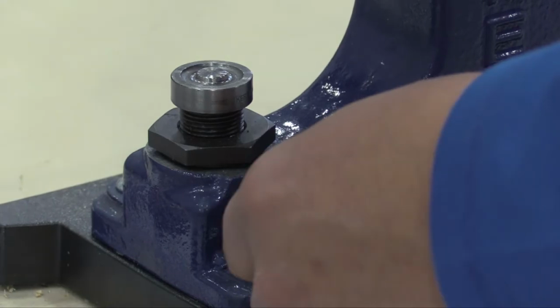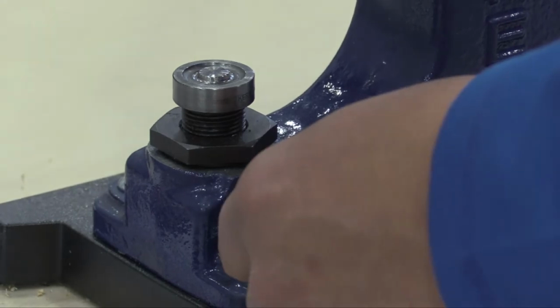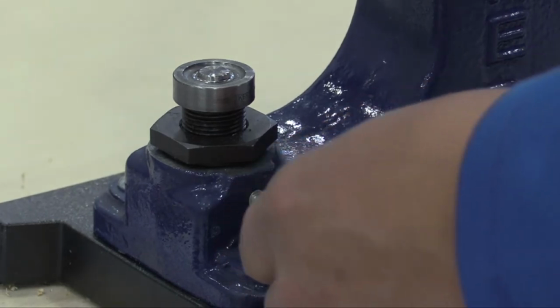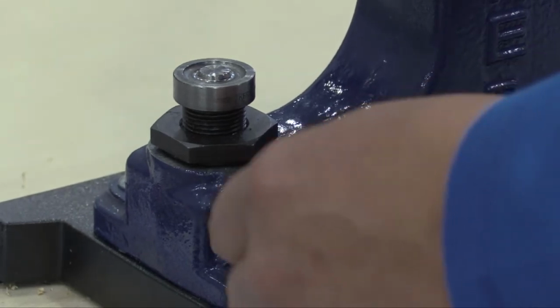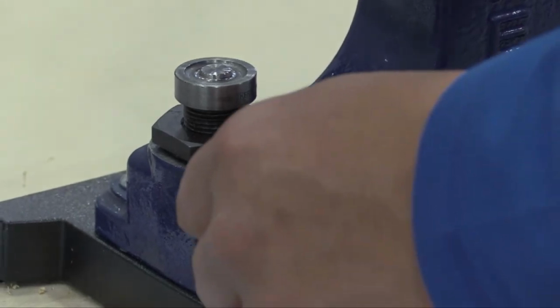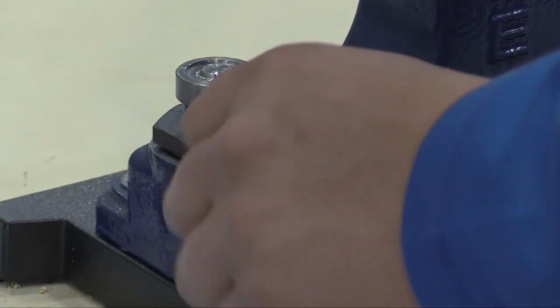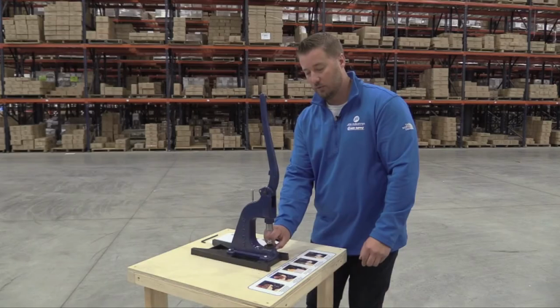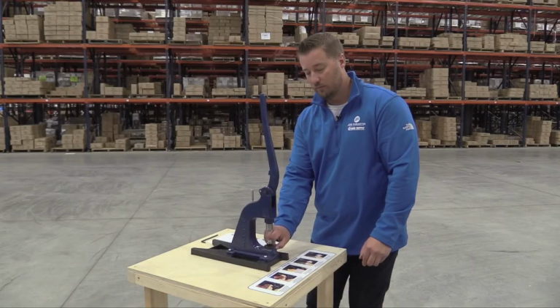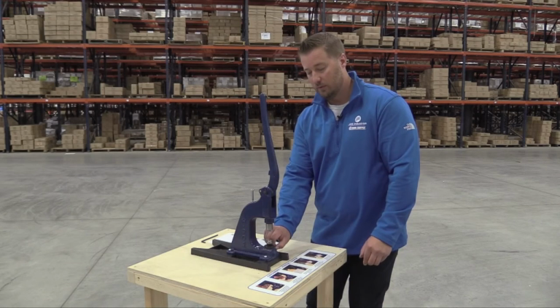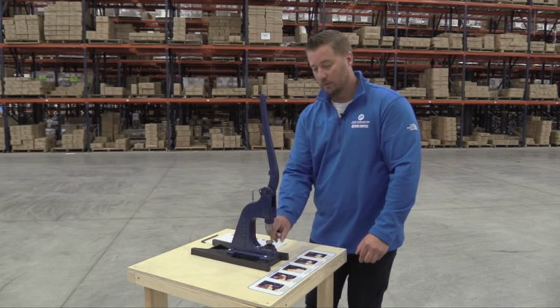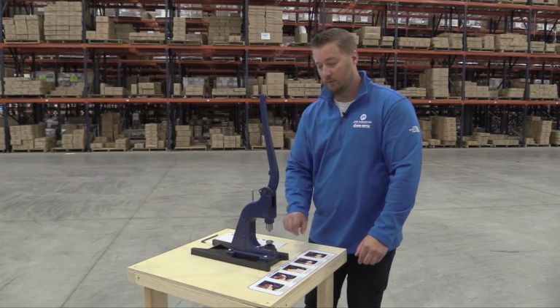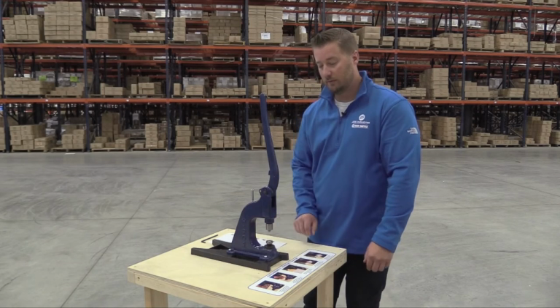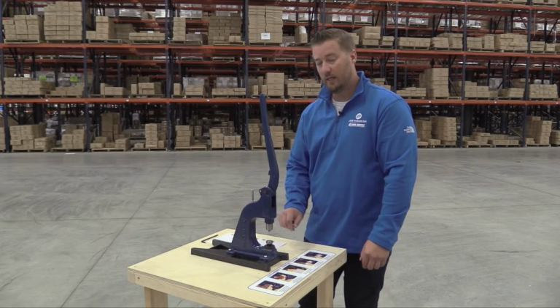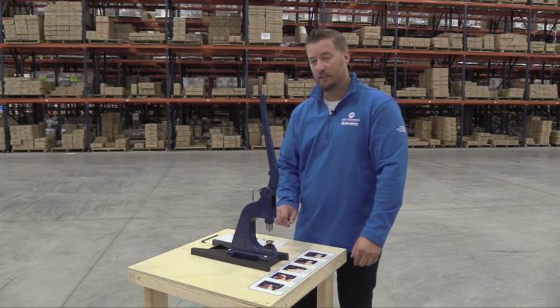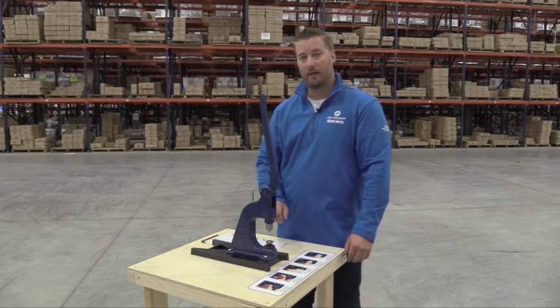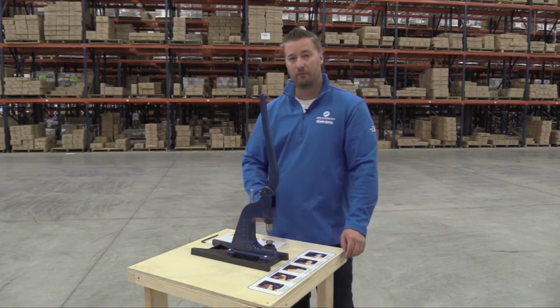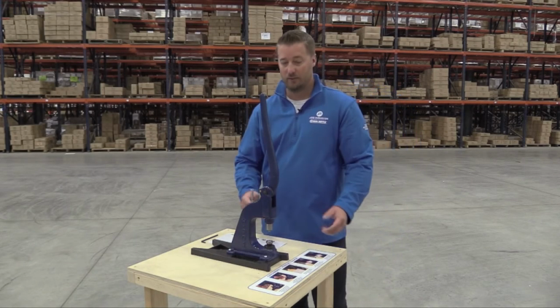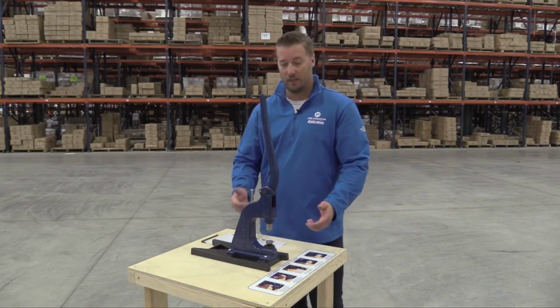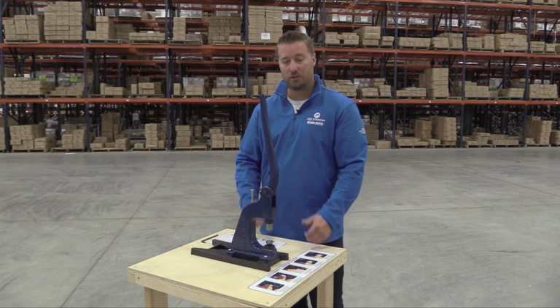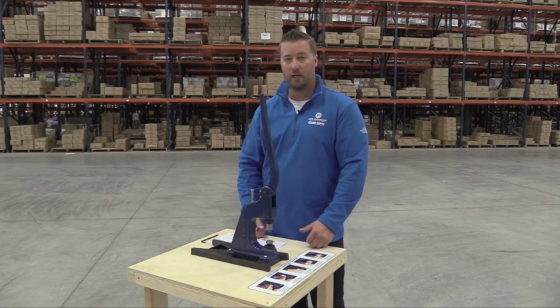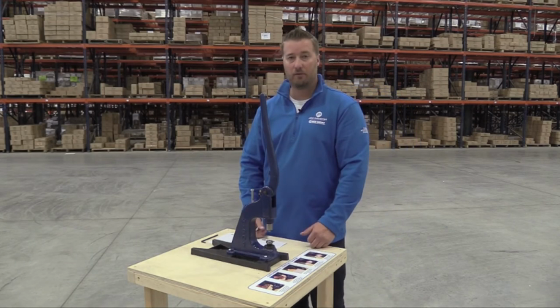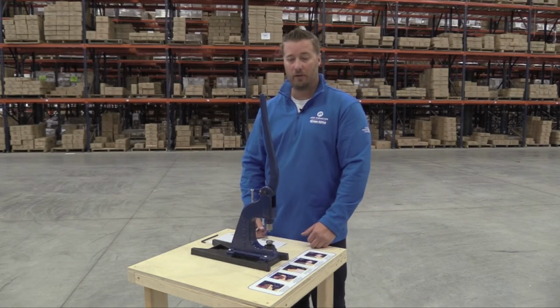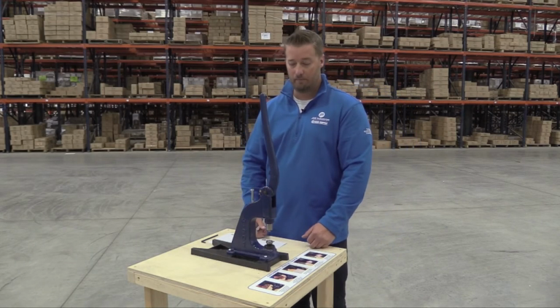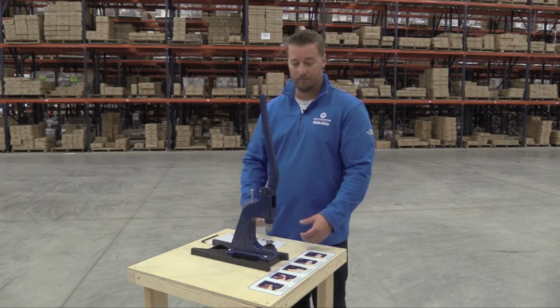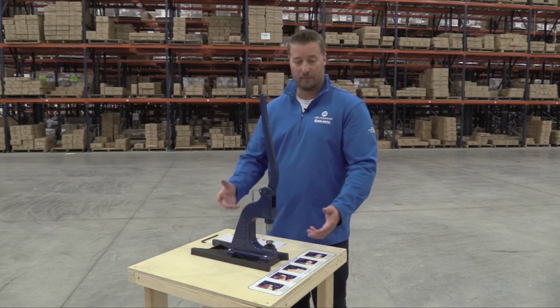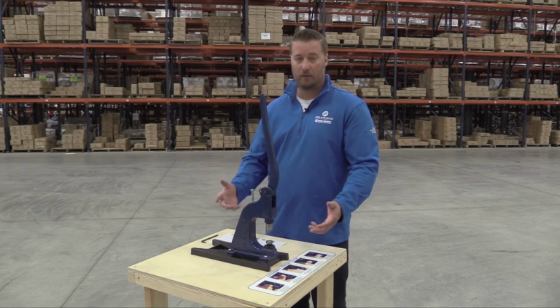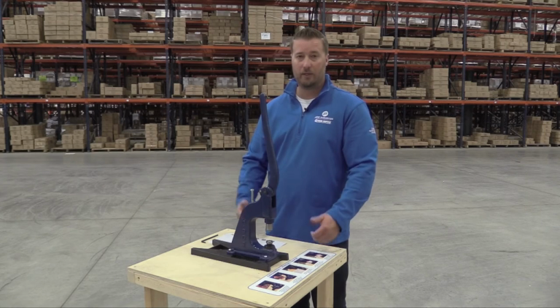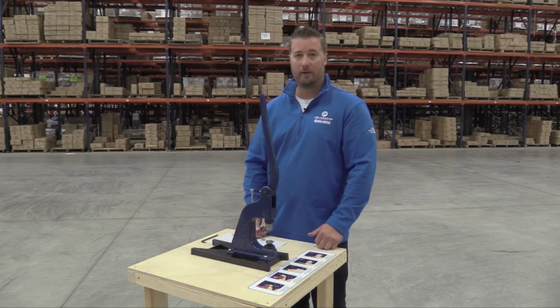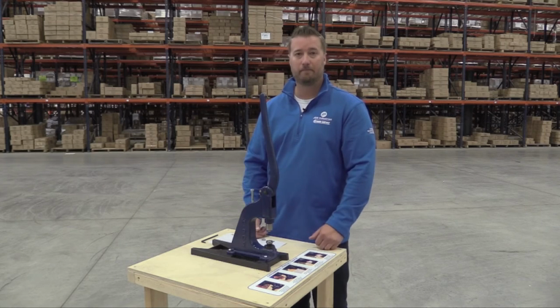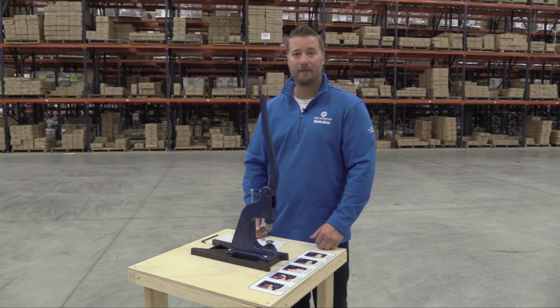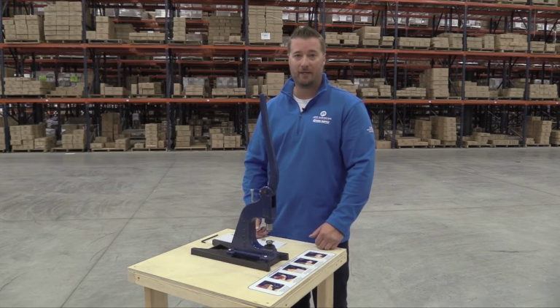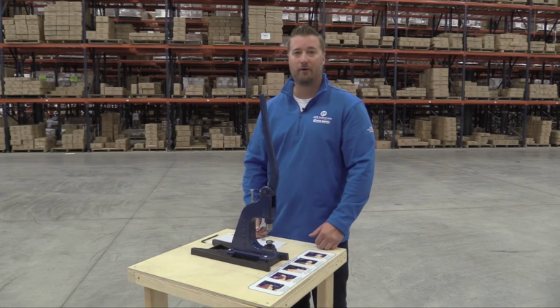You're going to take the thumb screw, tighten it down as tight as you can with your thumb, and away you go. Now you know.